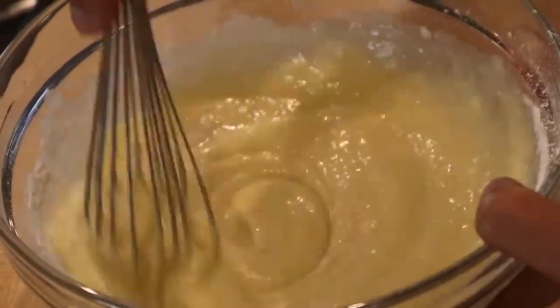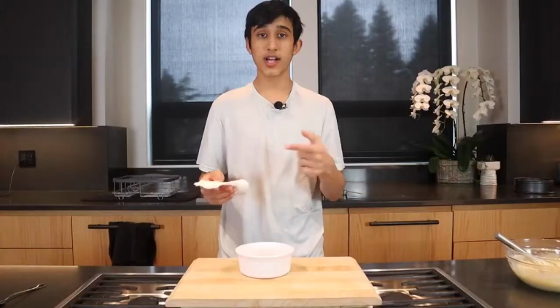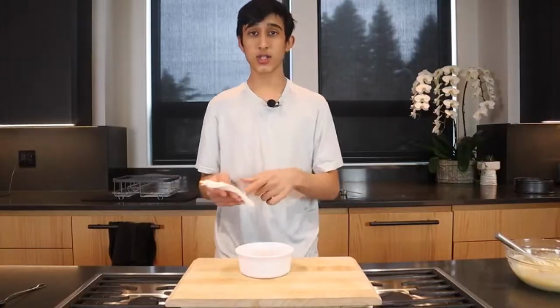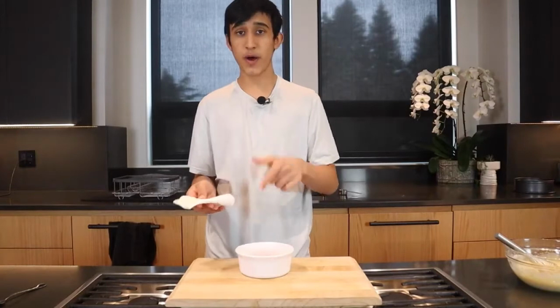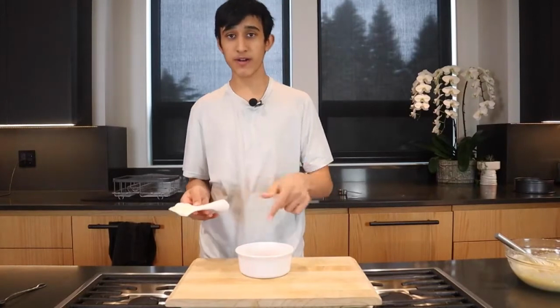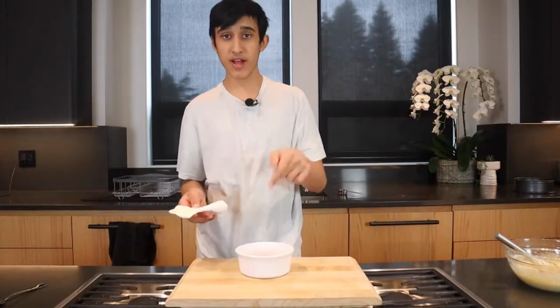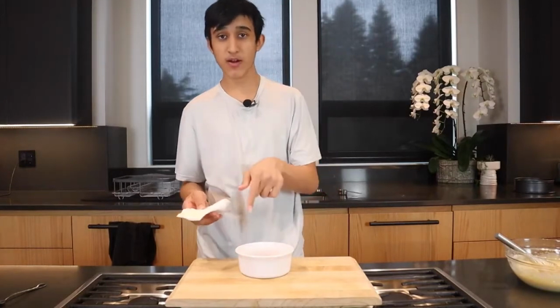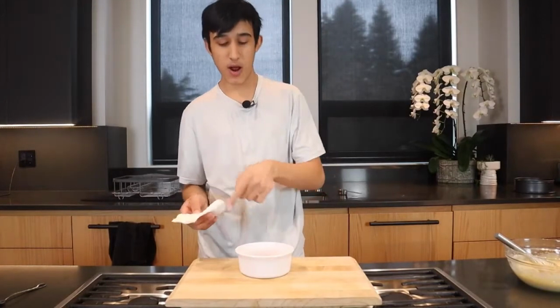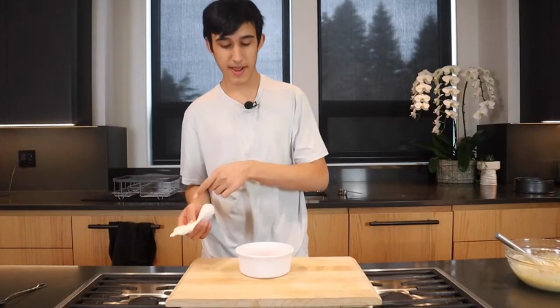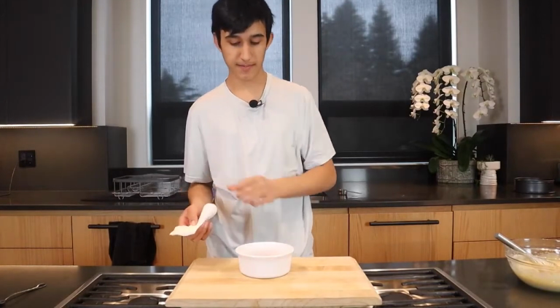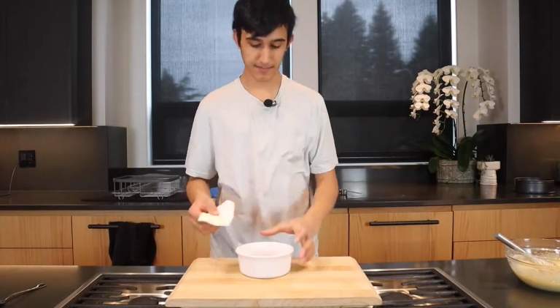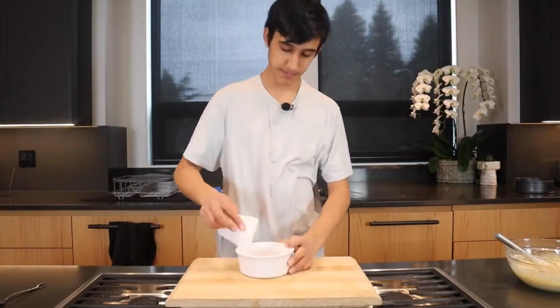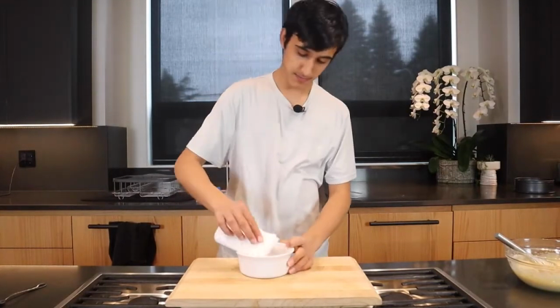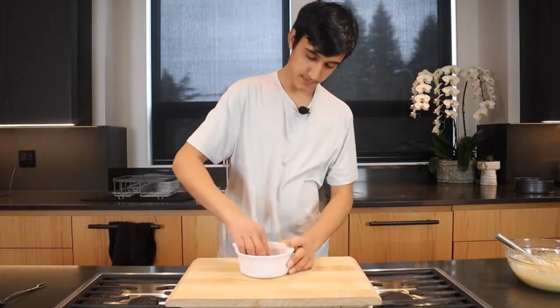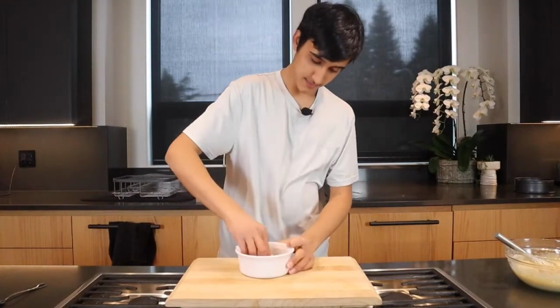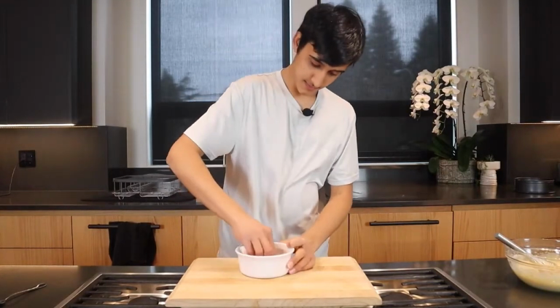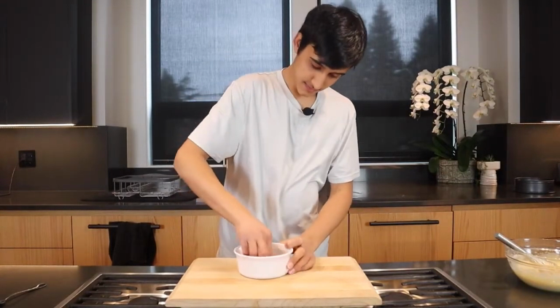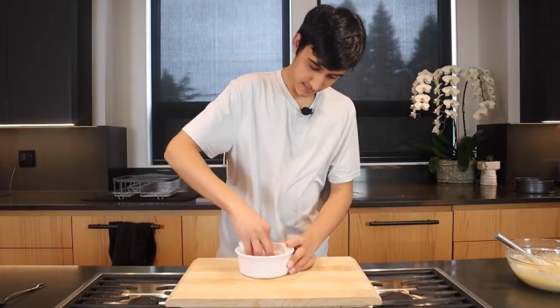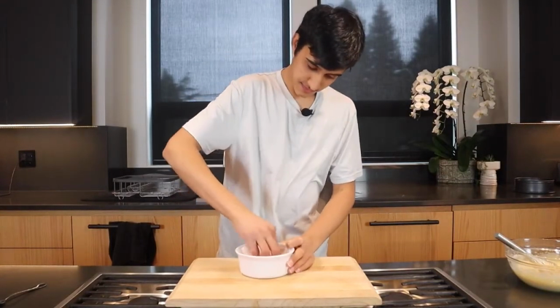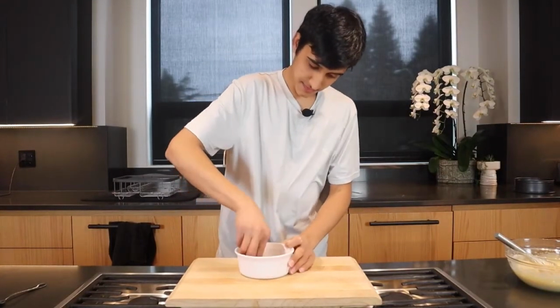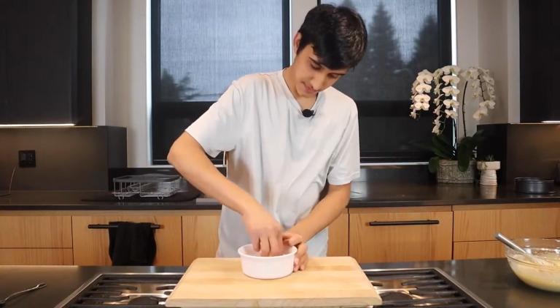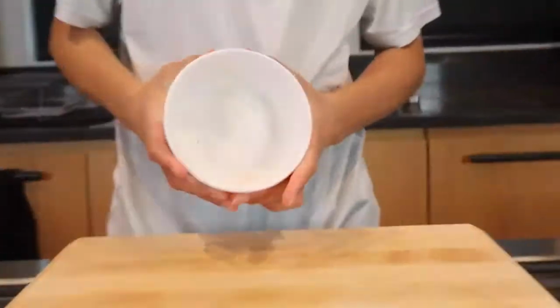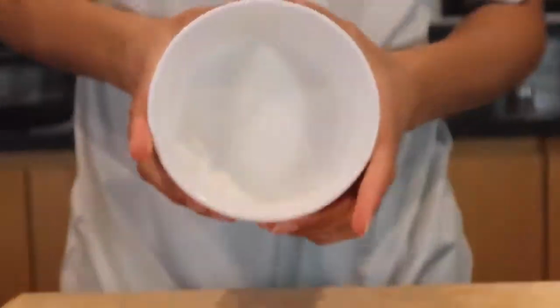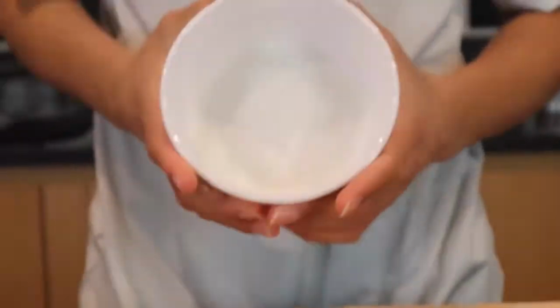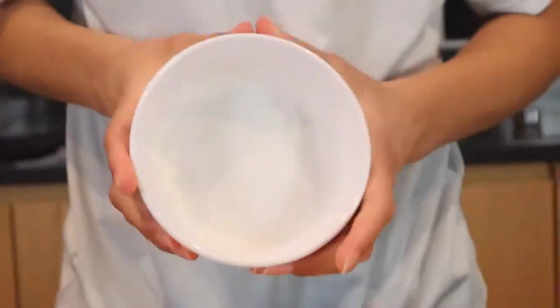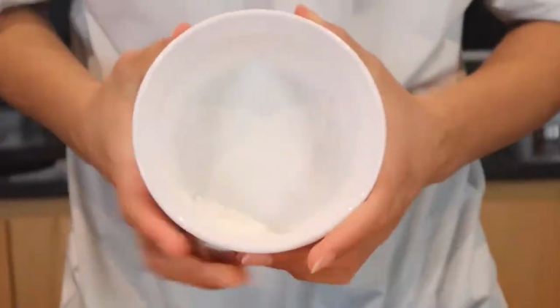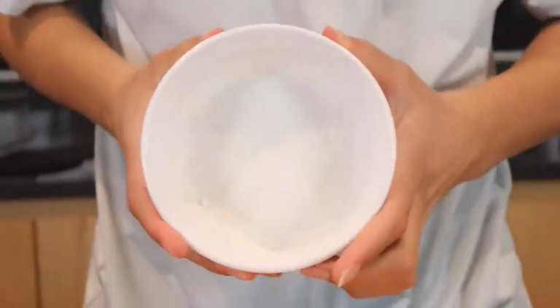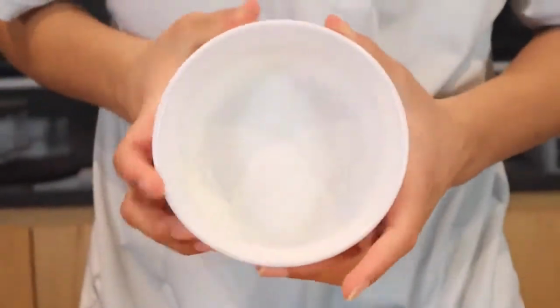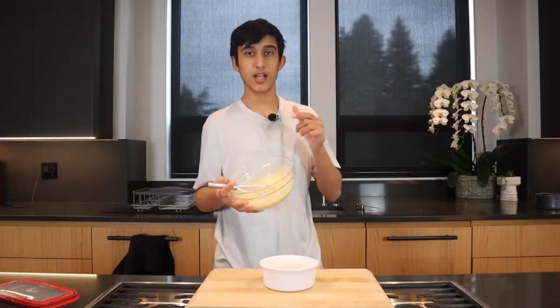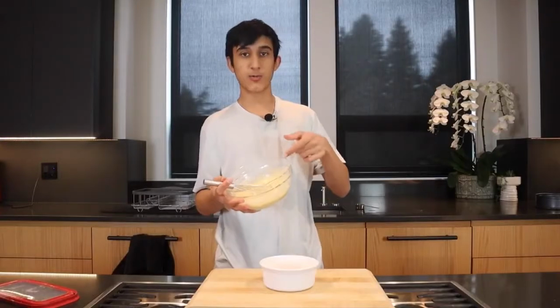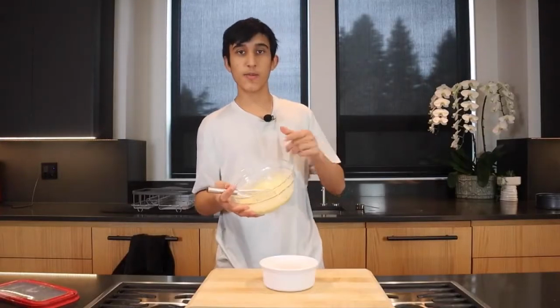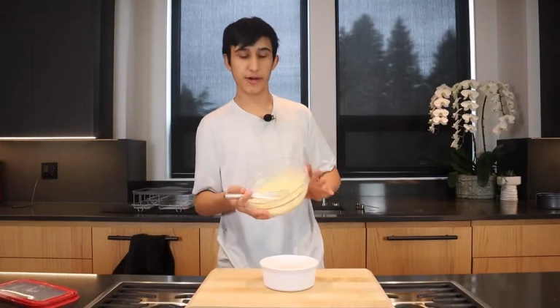Let's whisk this mixture. Now let's butter and flour our pan. Let's pour our batter.